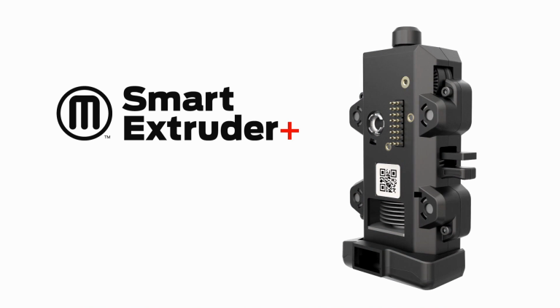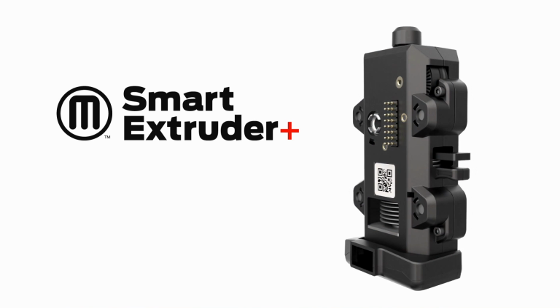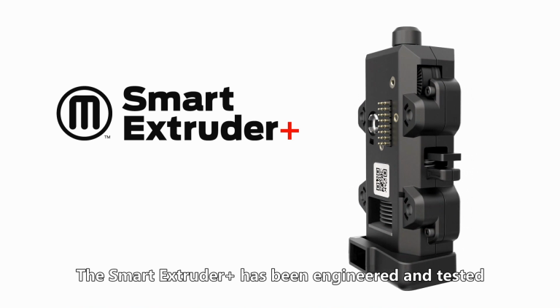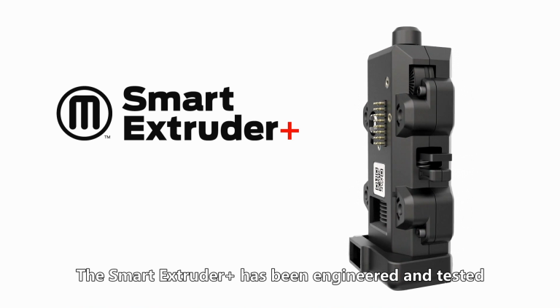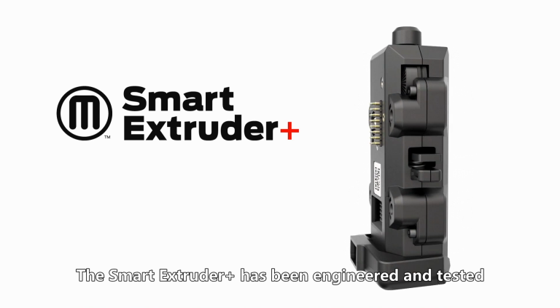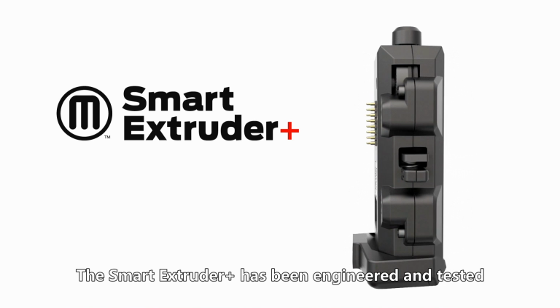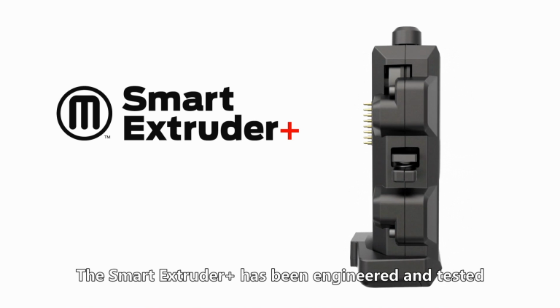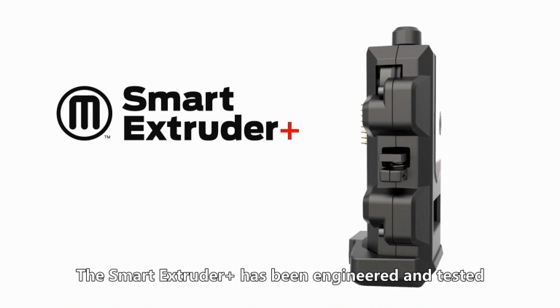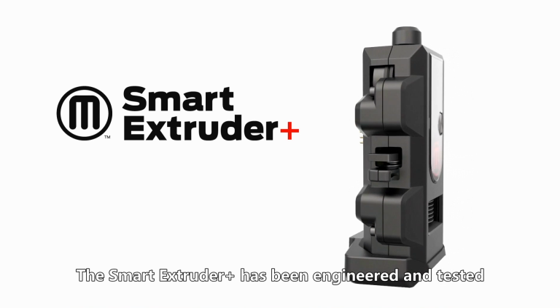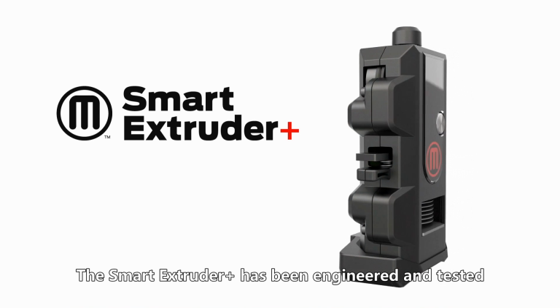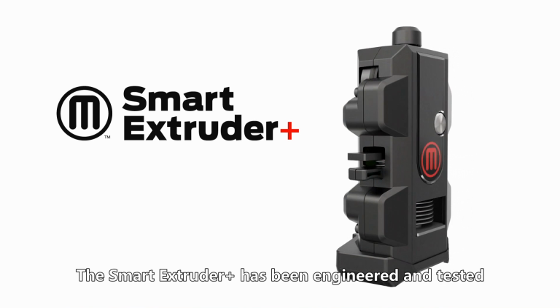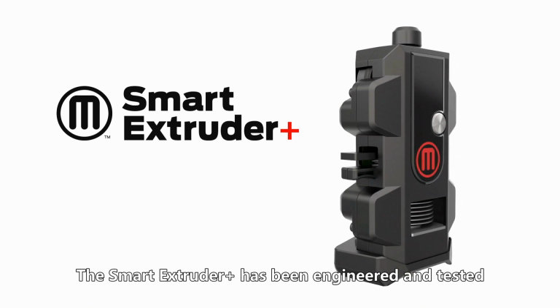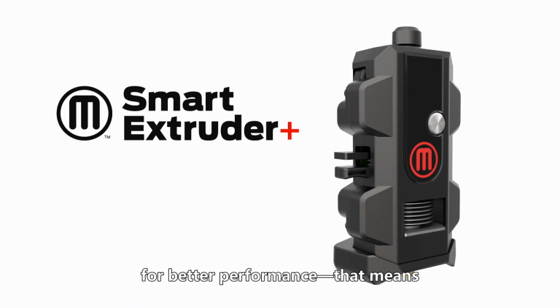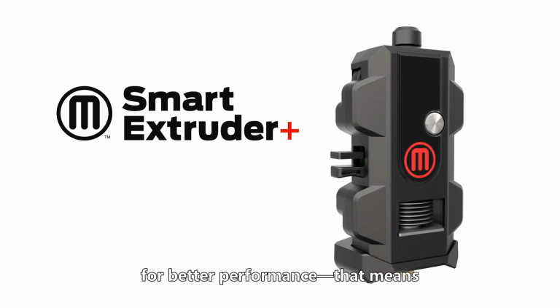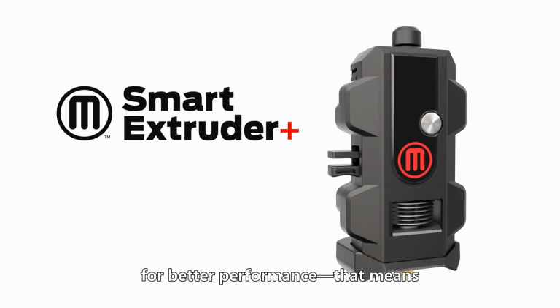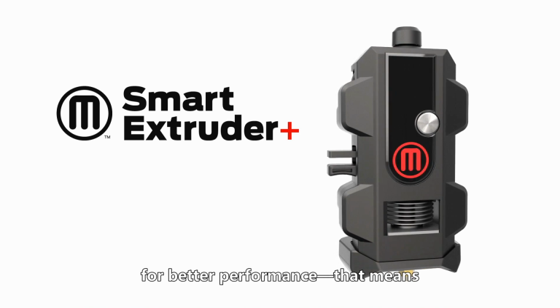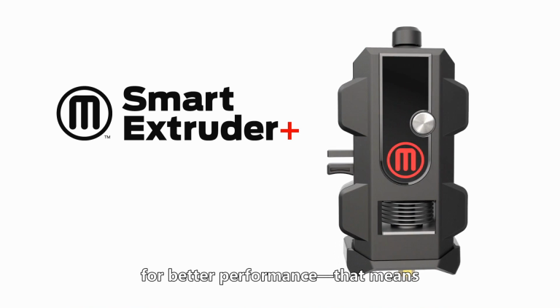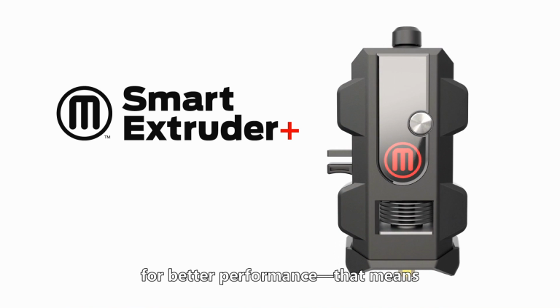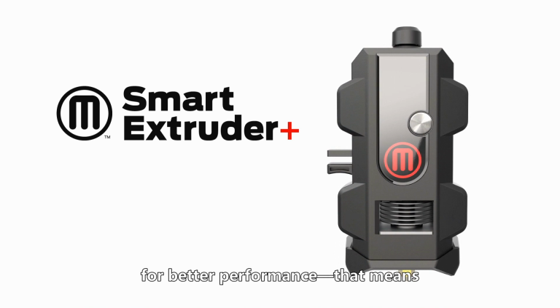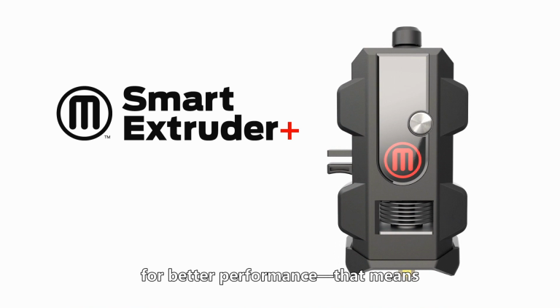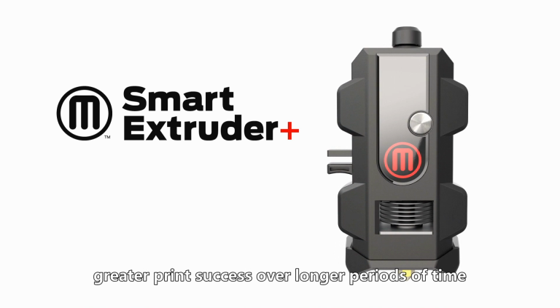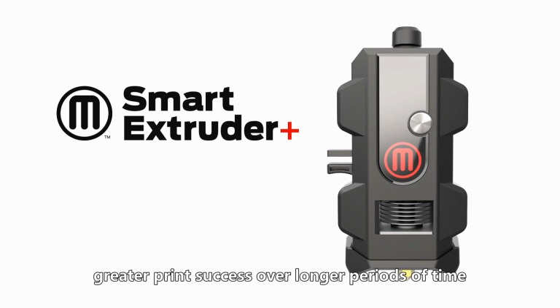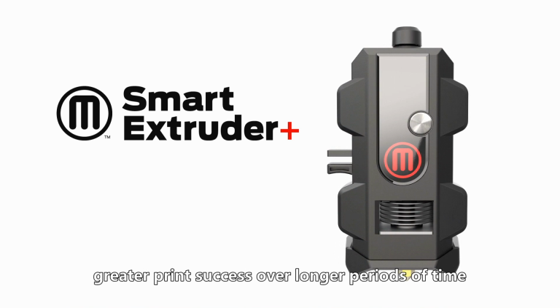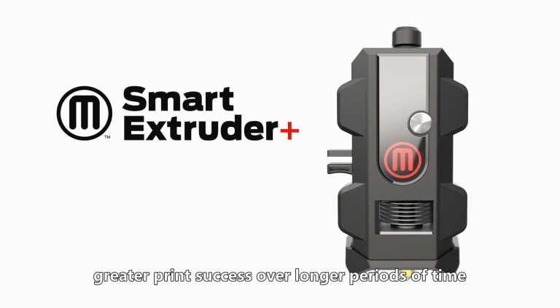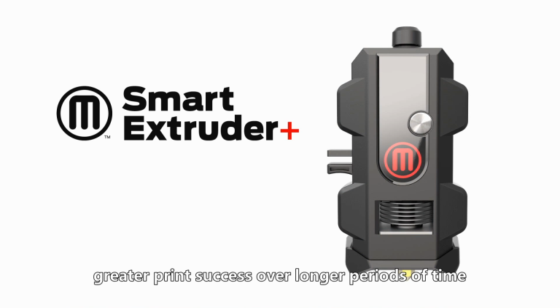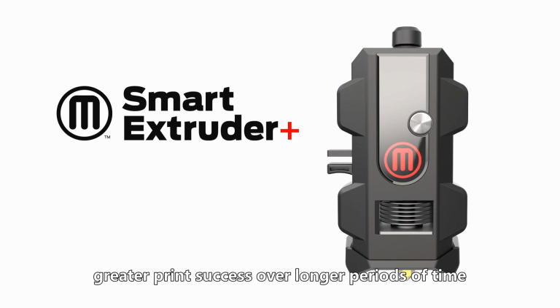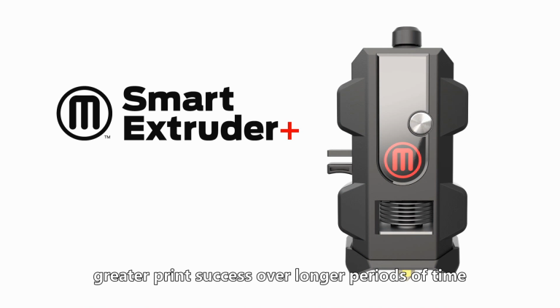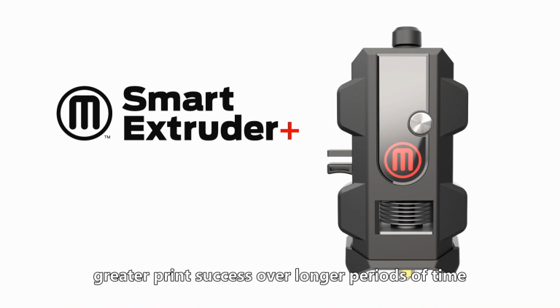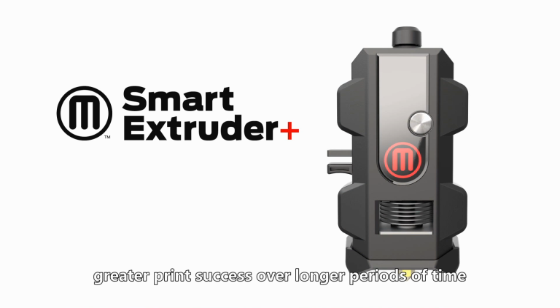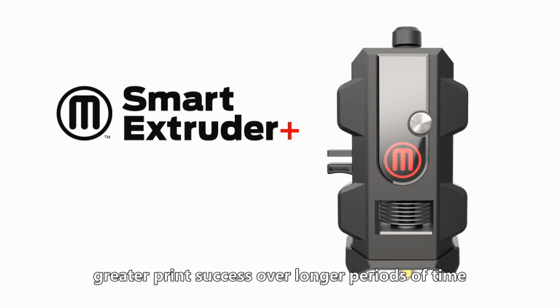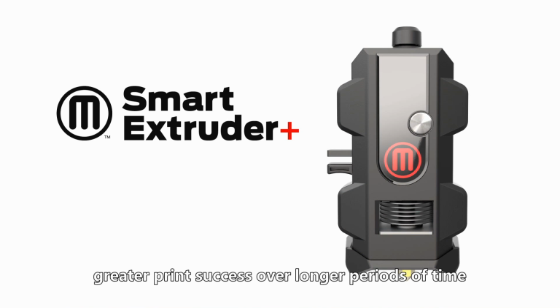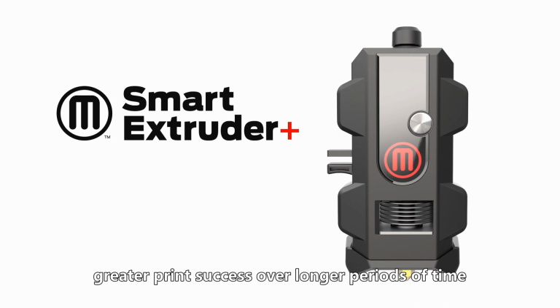The Smart Extruder Plus has been engineered and tested for better performance. That means greater print success over longer periods of time.